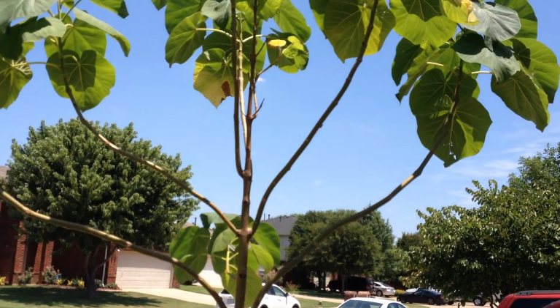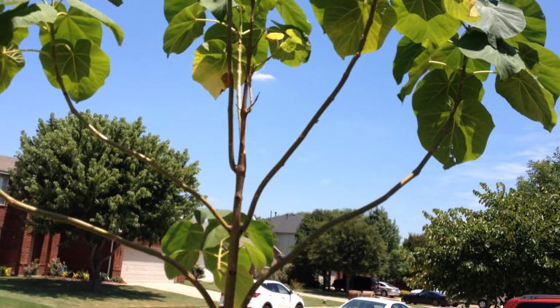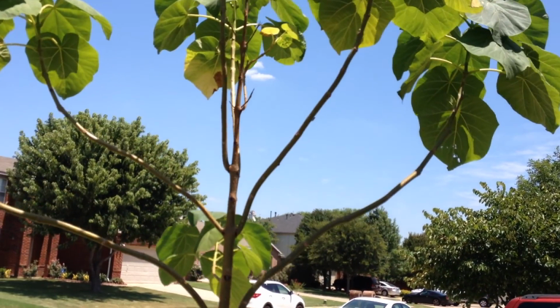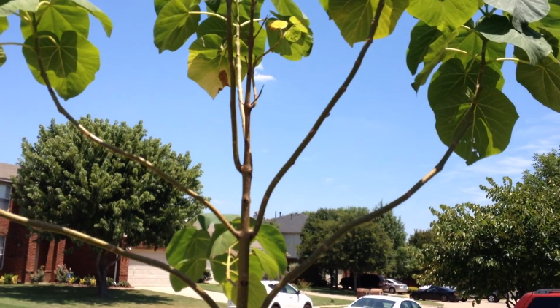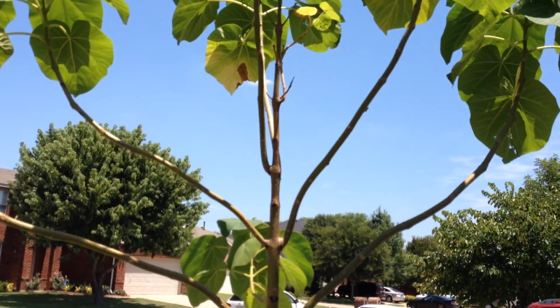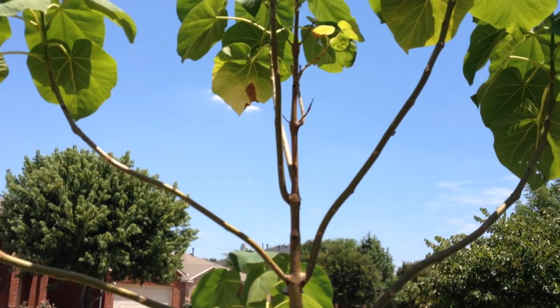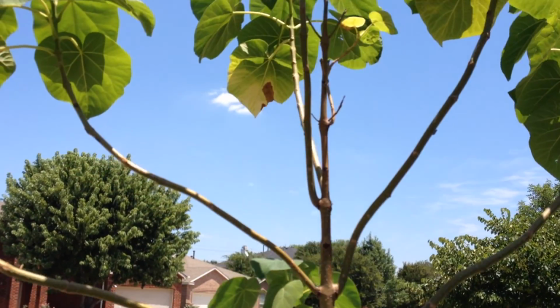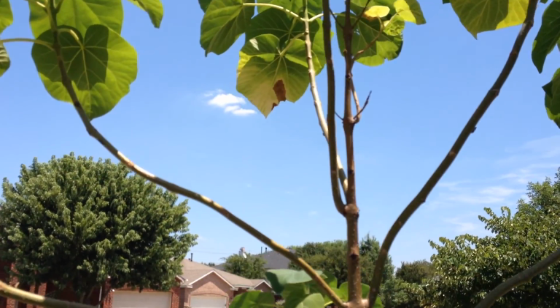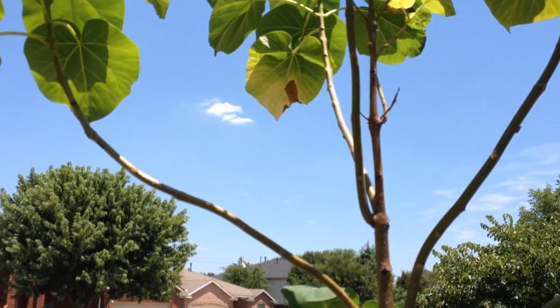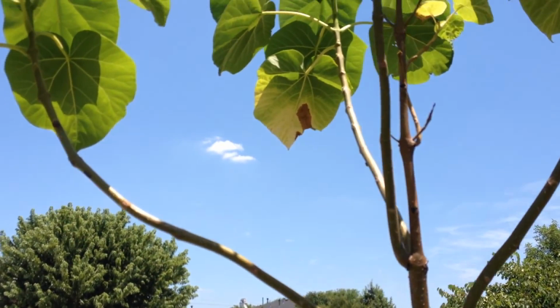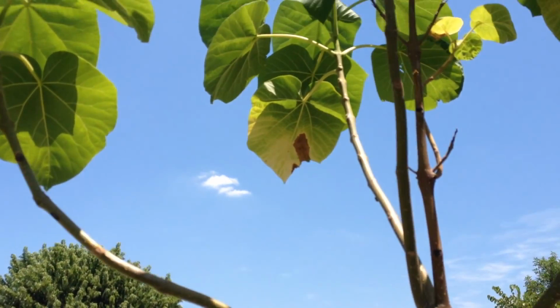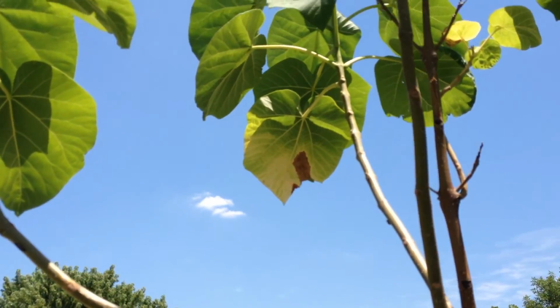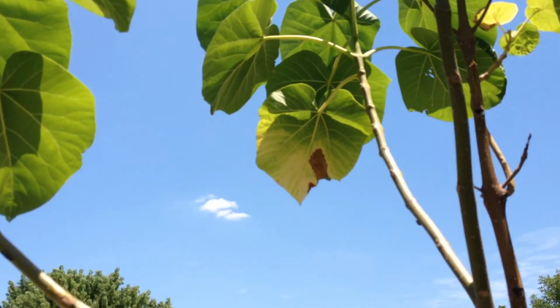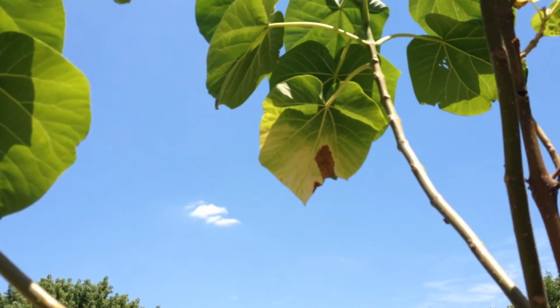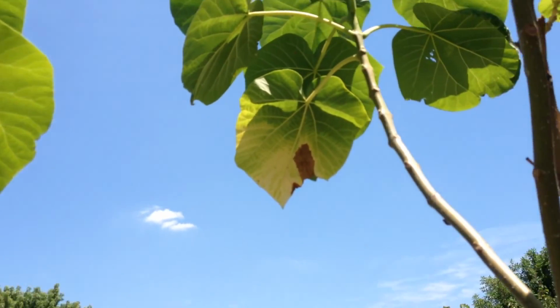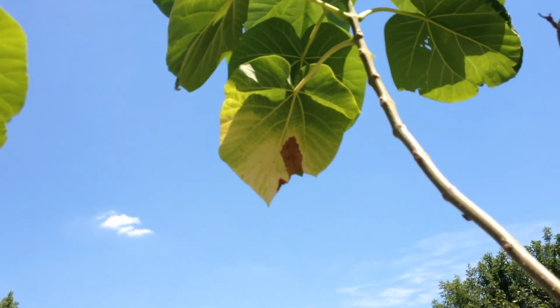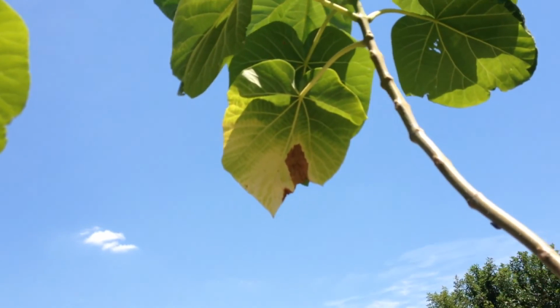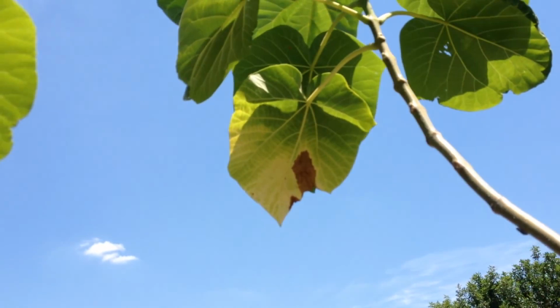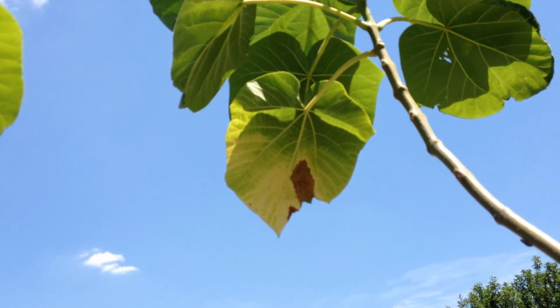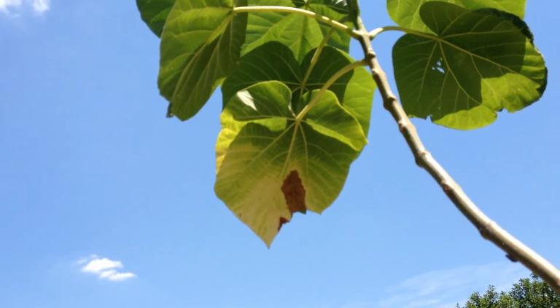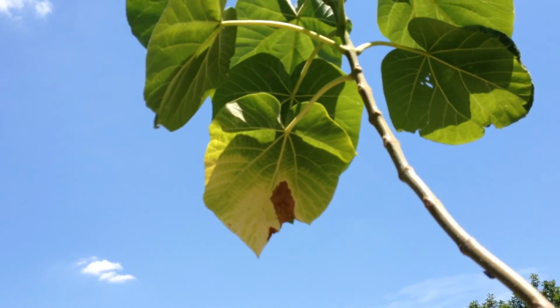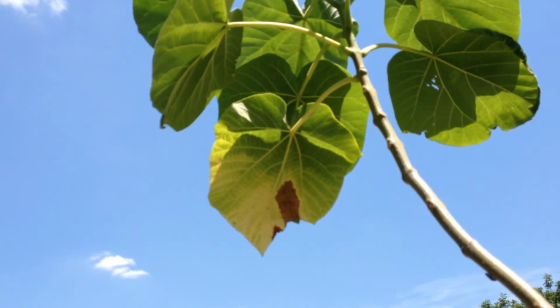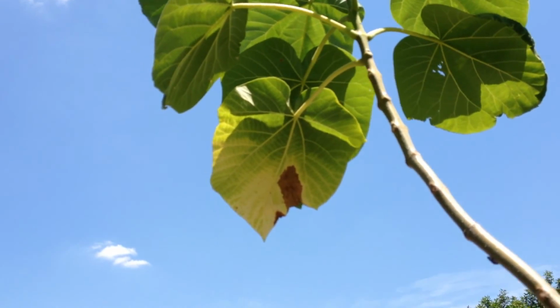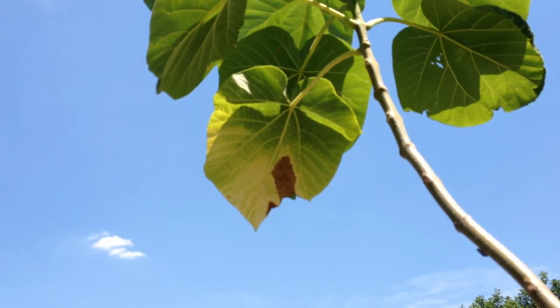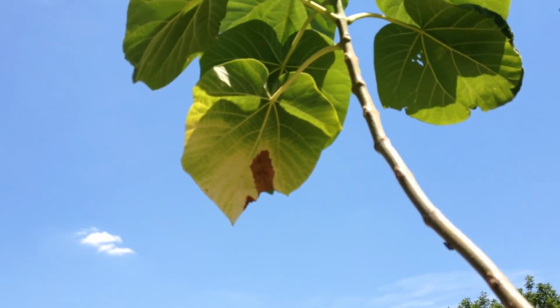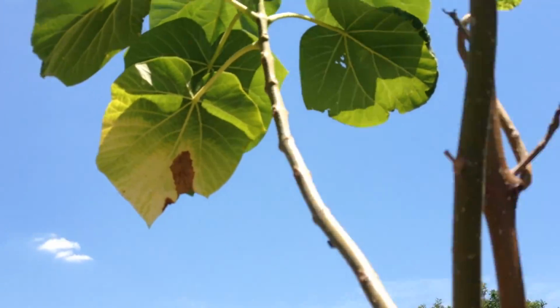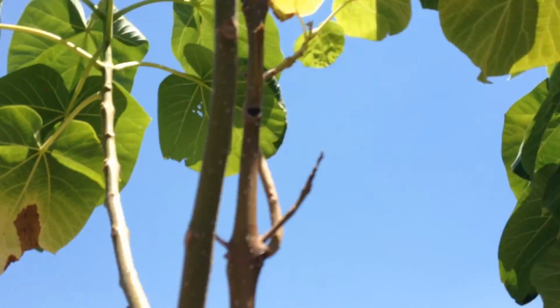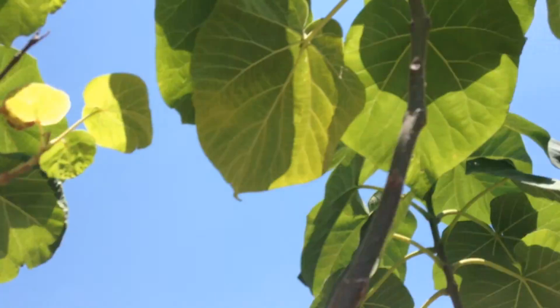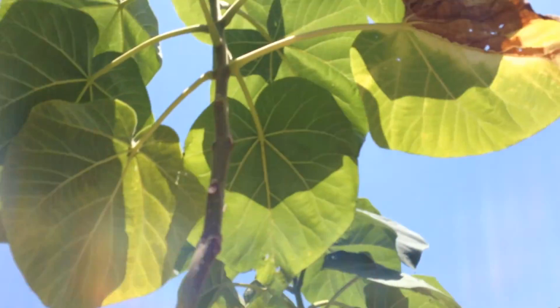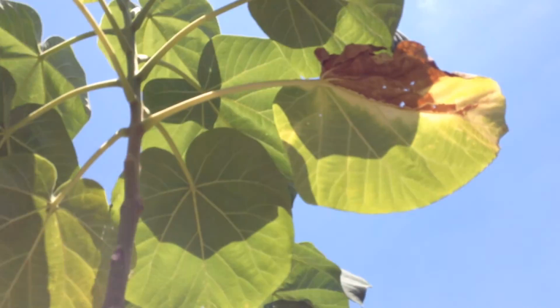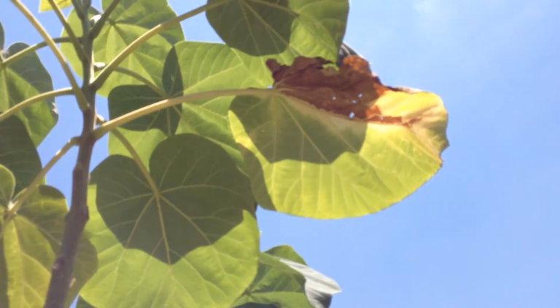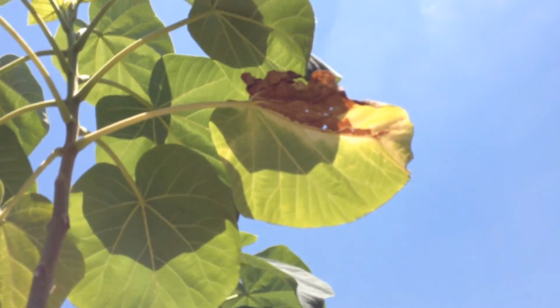You can see this one here — it's turning yellow, it's going to drop in a day or two. And this one here as well.